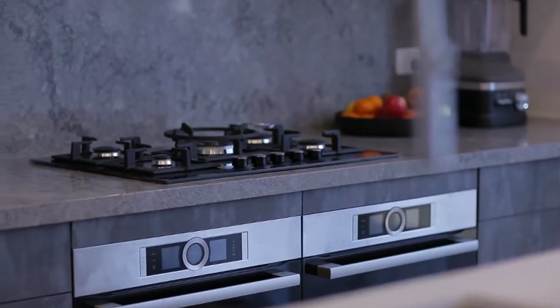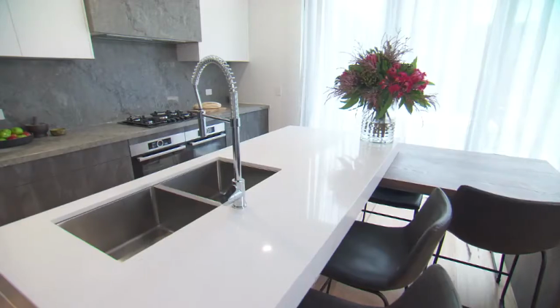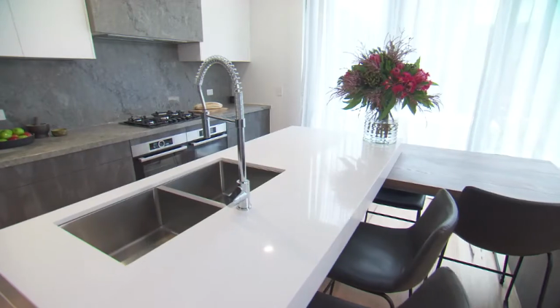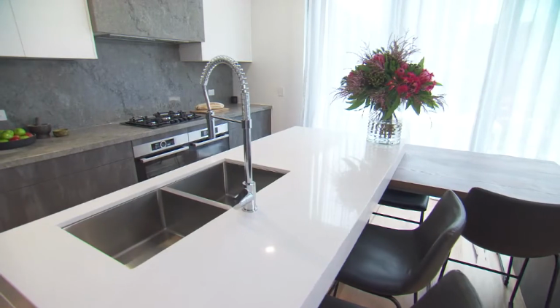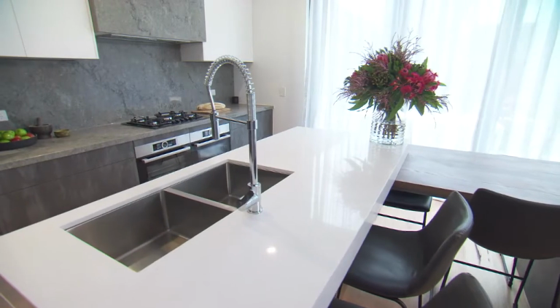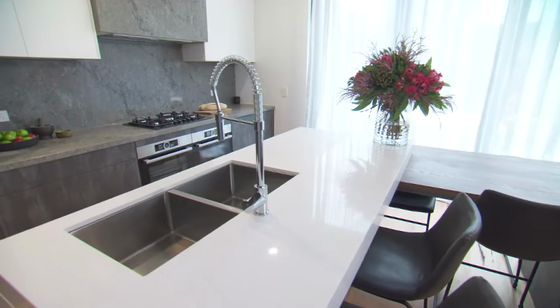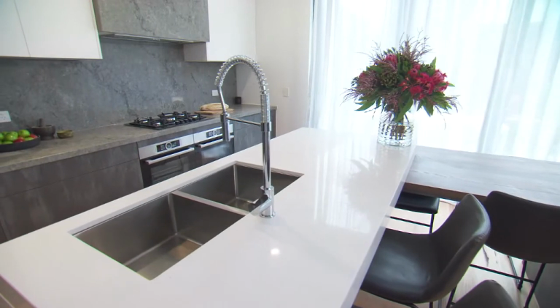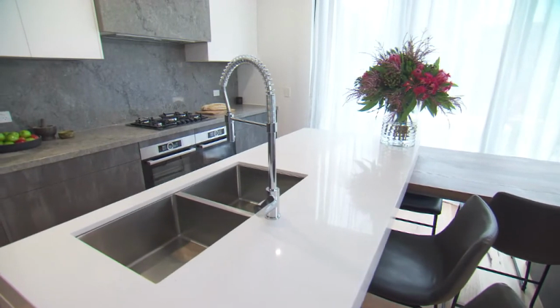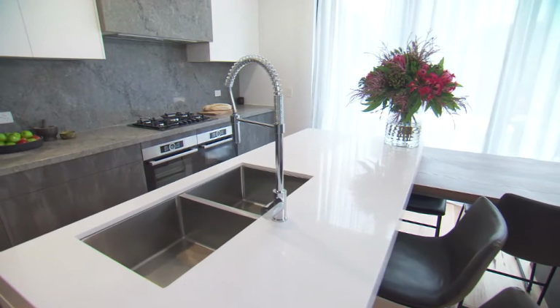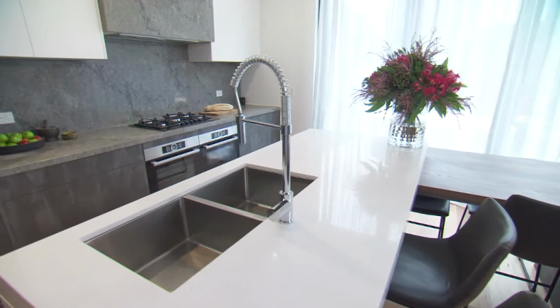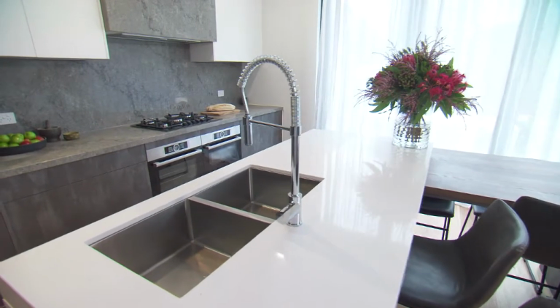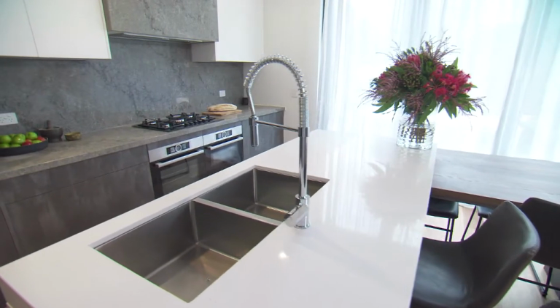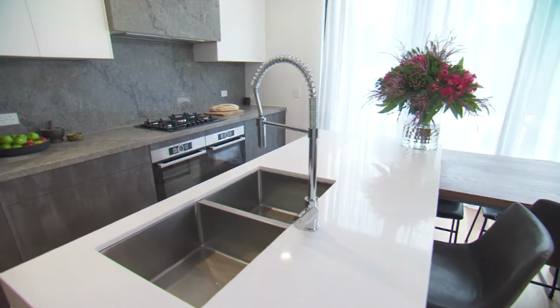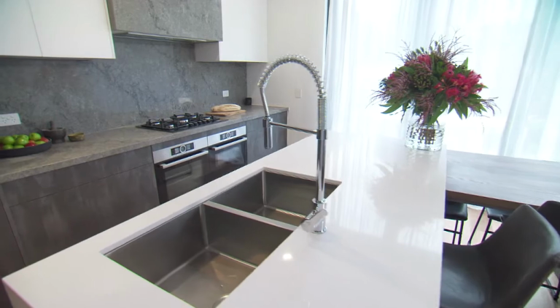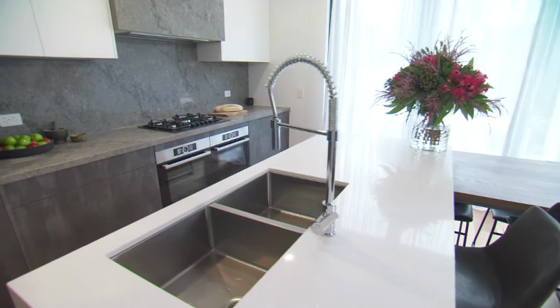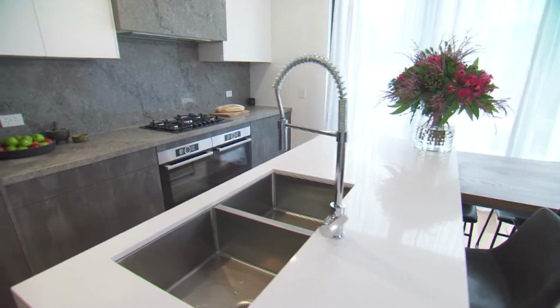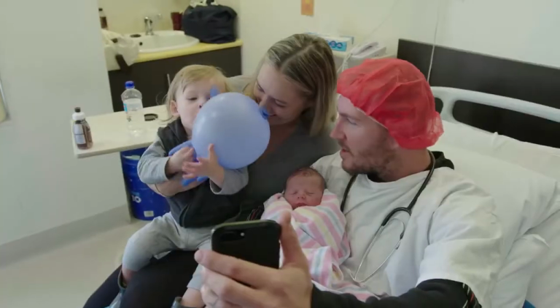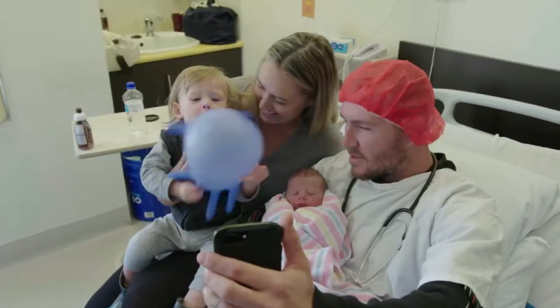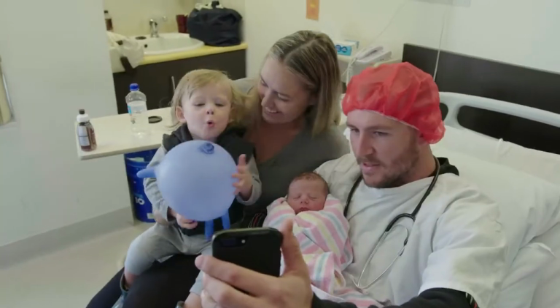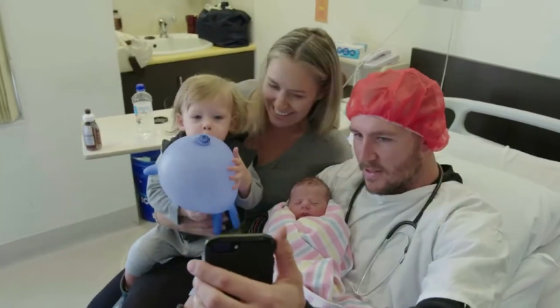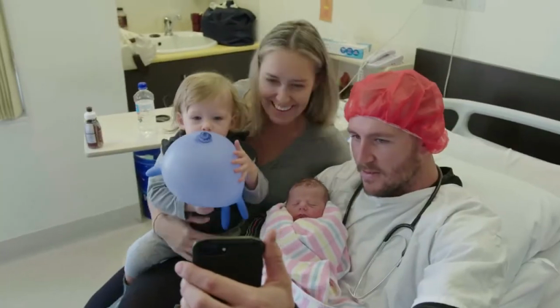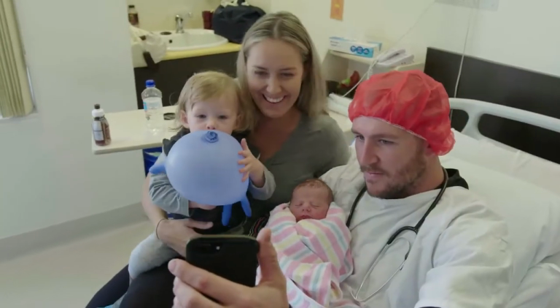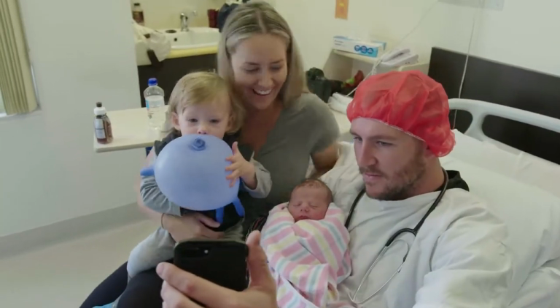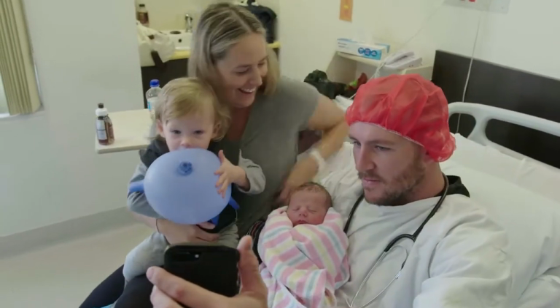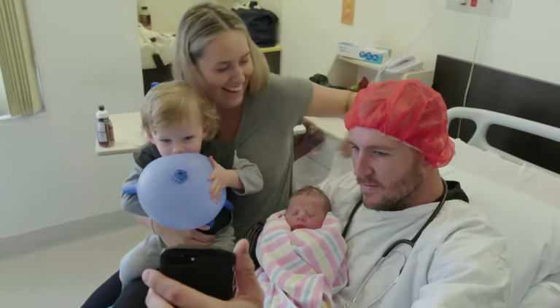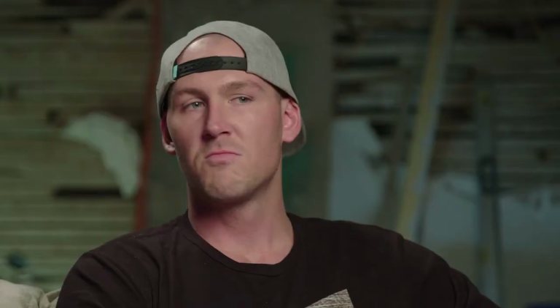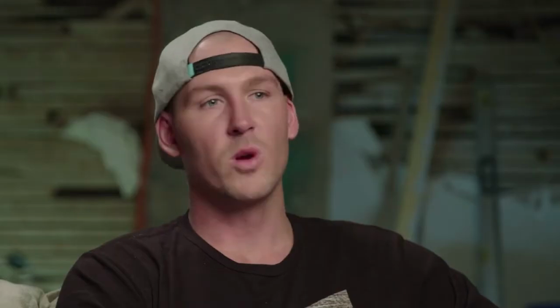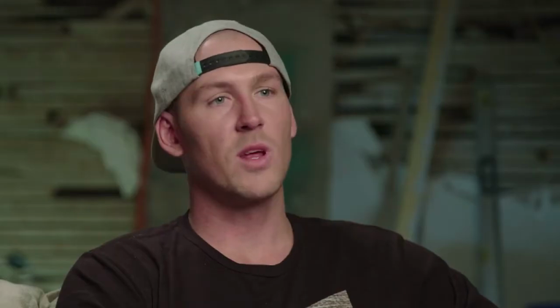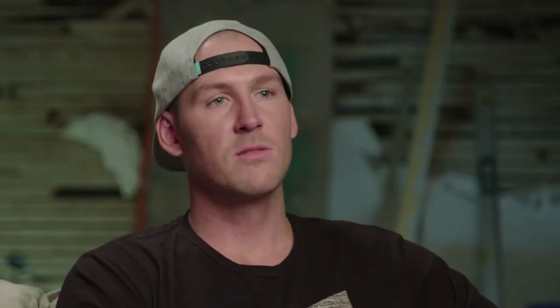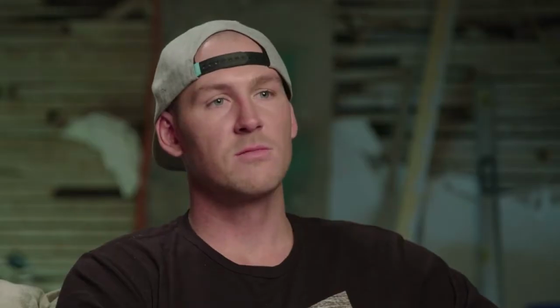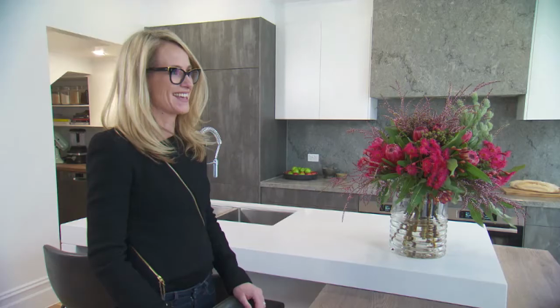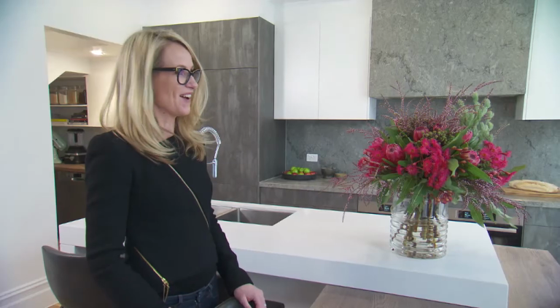No matter what the judges say this week, we have made a beautiful kitchen. And I've had a baby. Win-win.